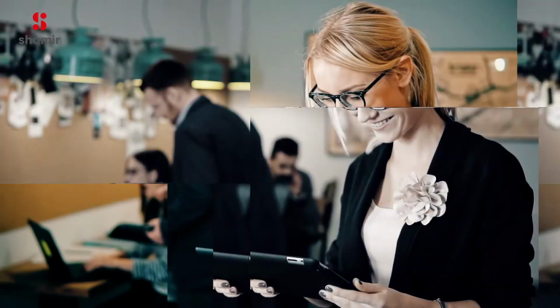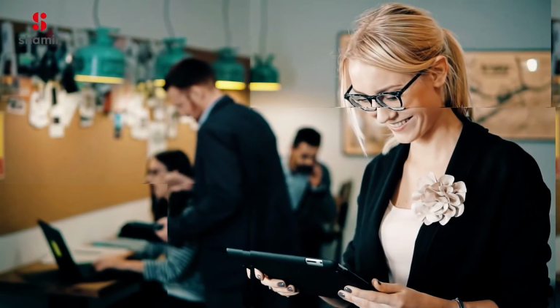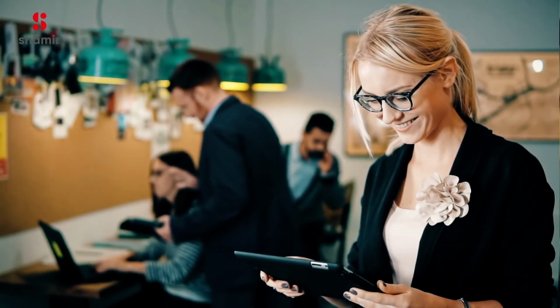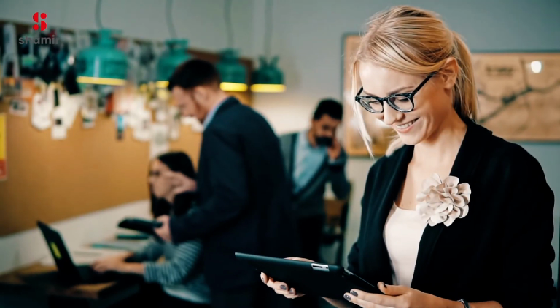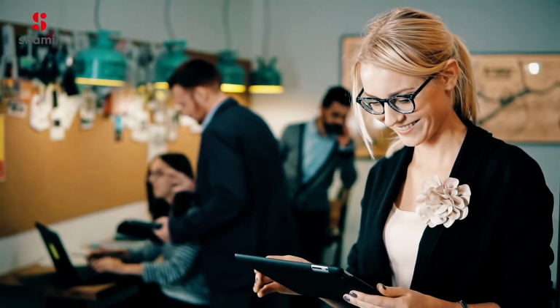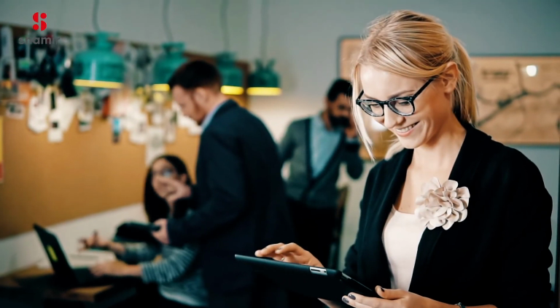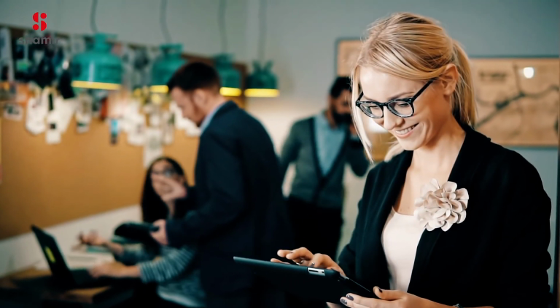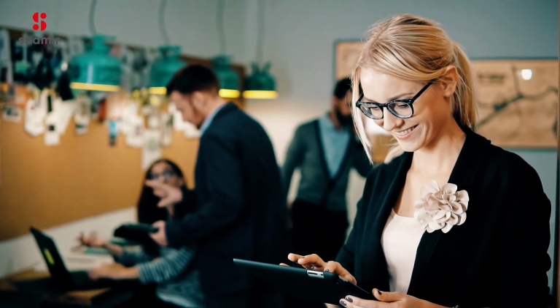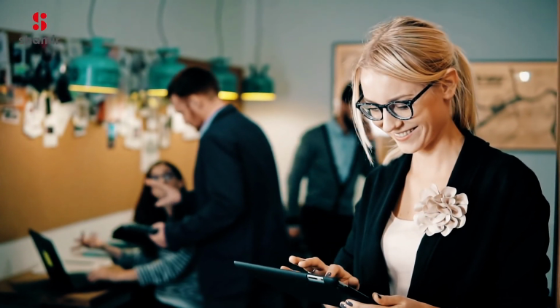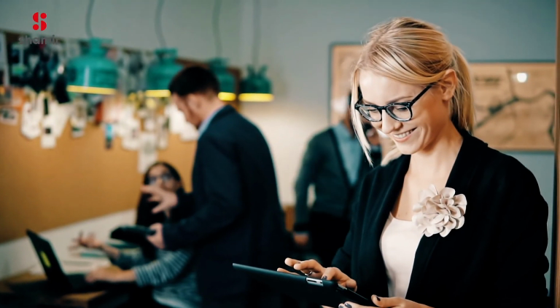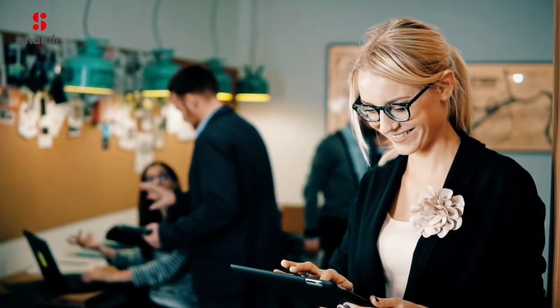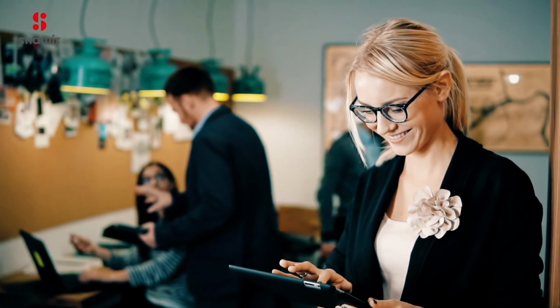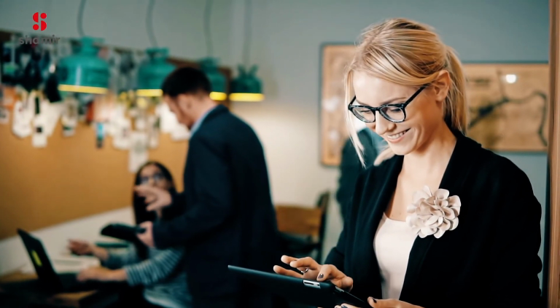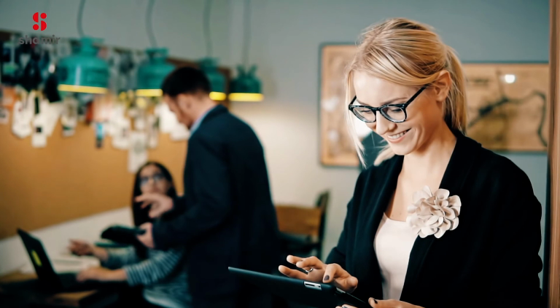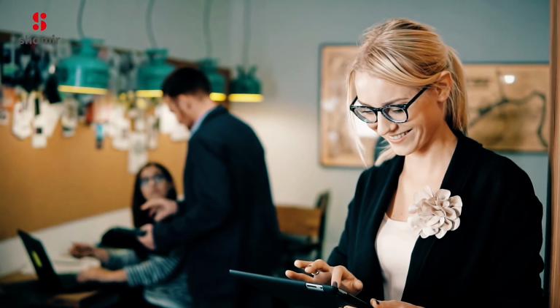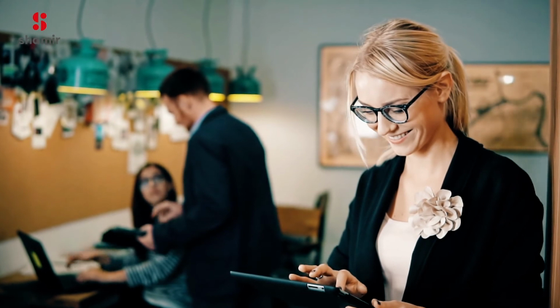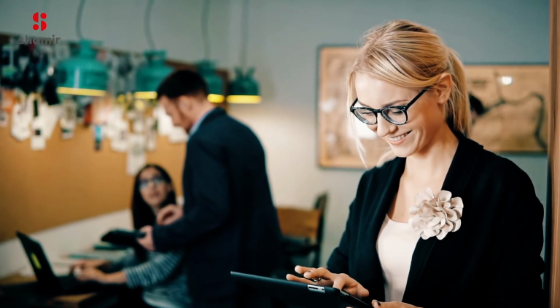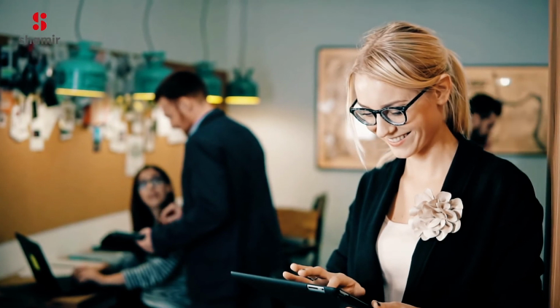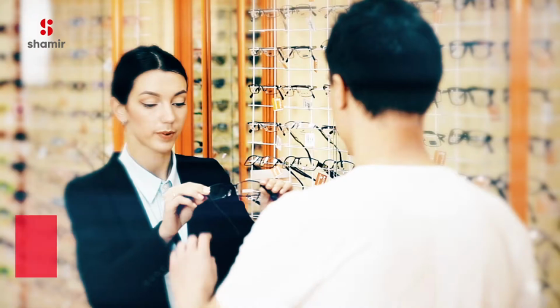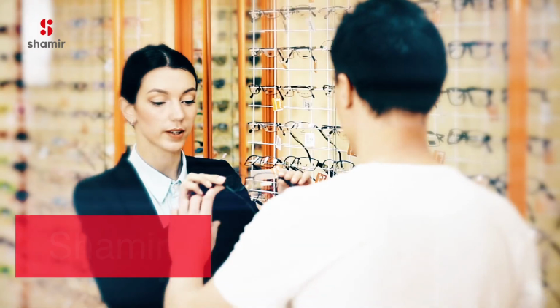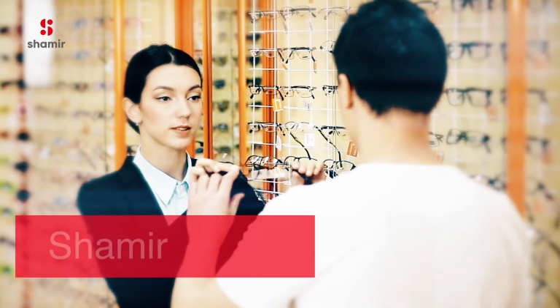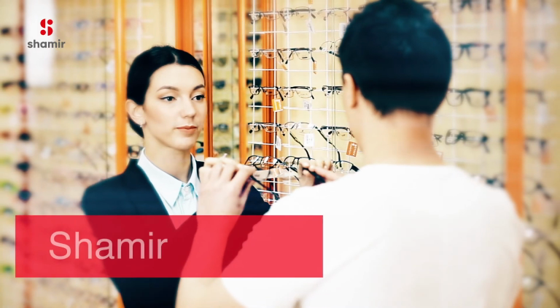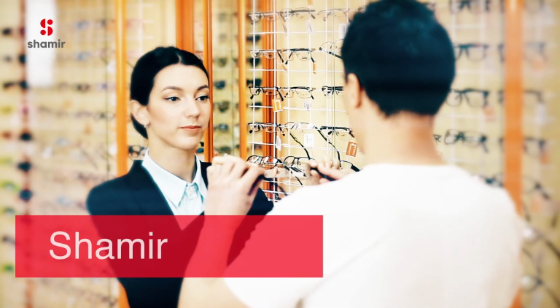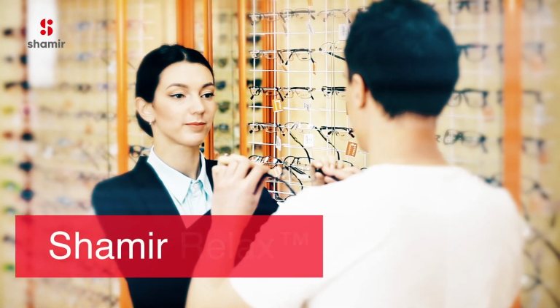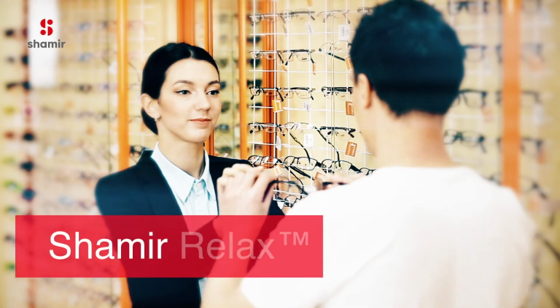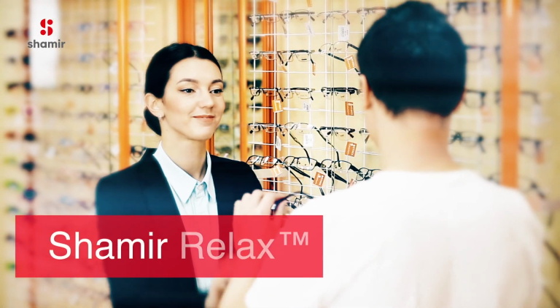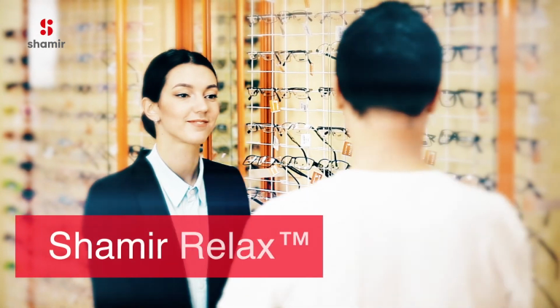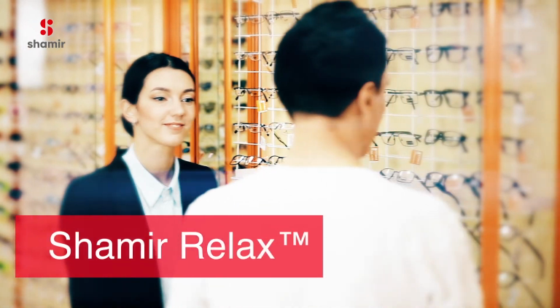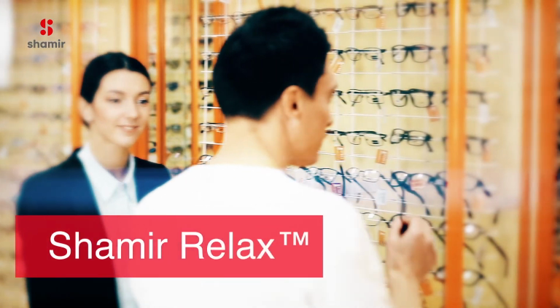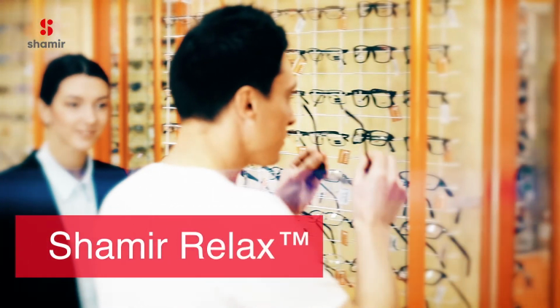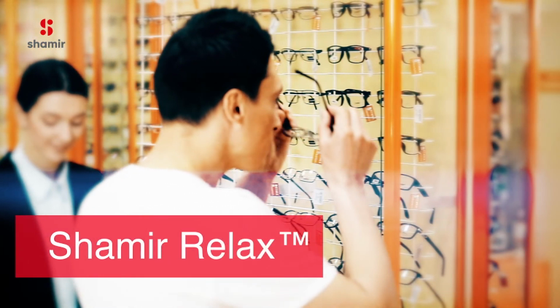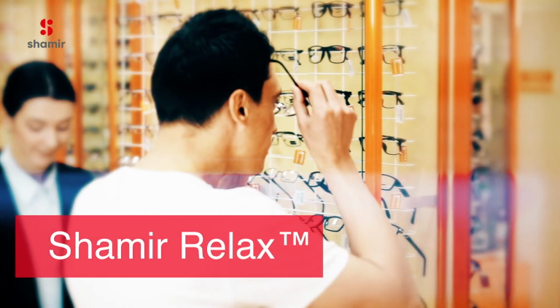So ease your eyes' visual task and say goodbye to tired eyes. Ask your eye care professional about new Shamir Relax today.